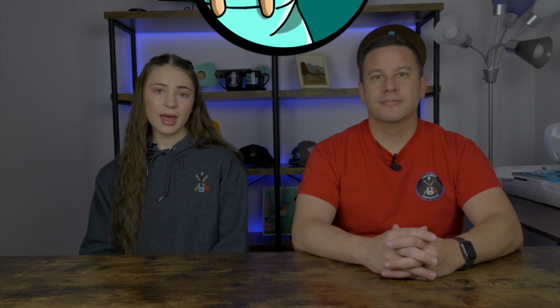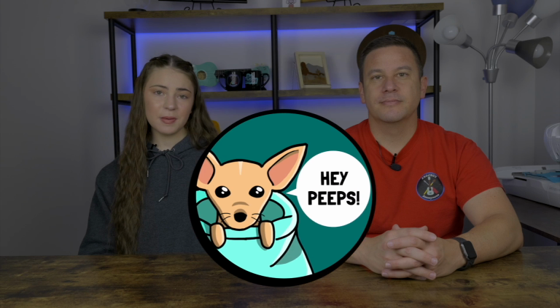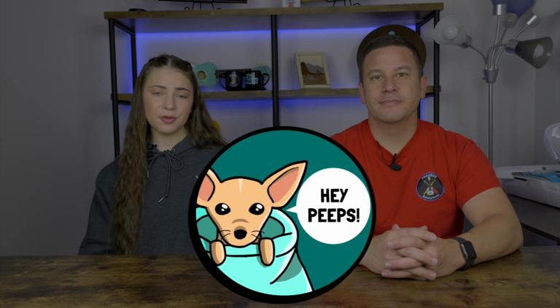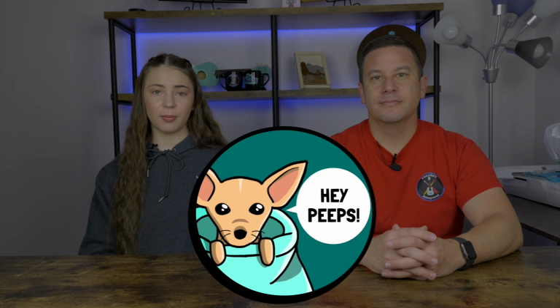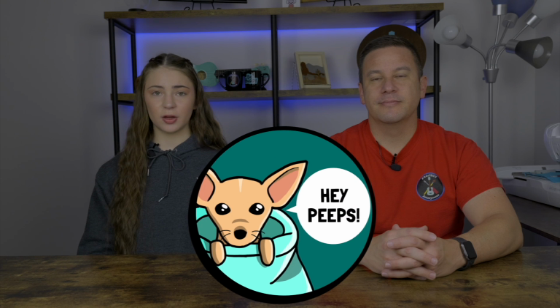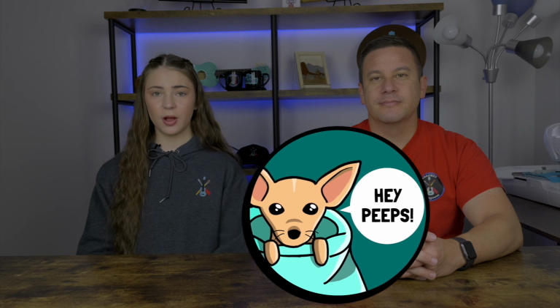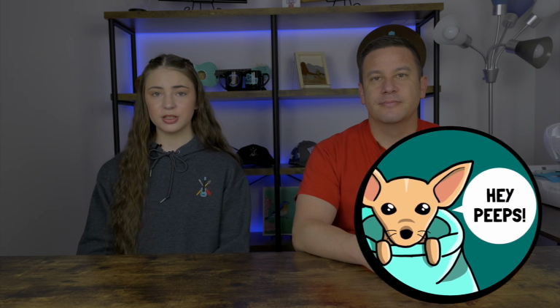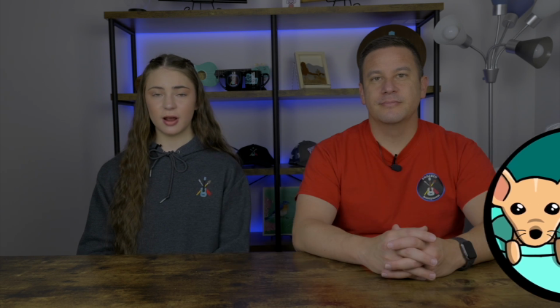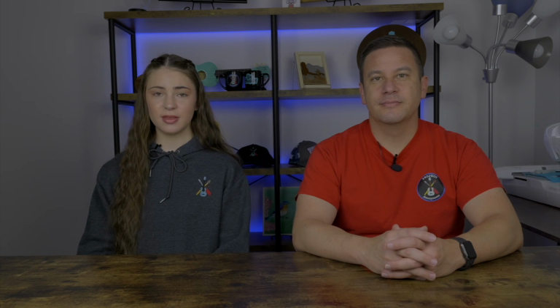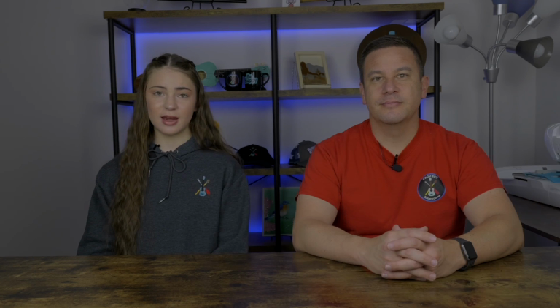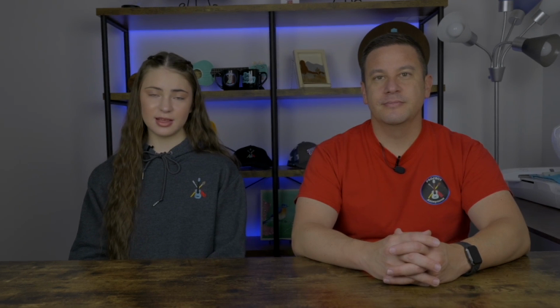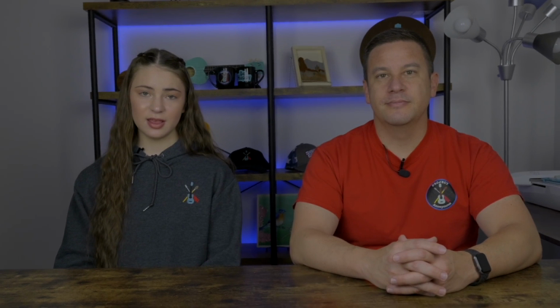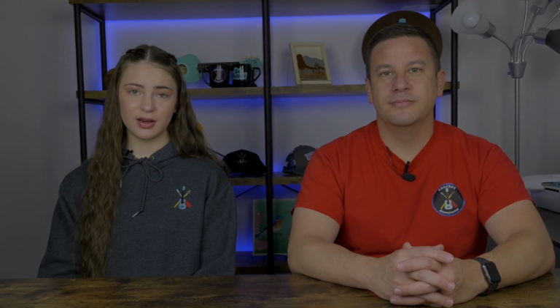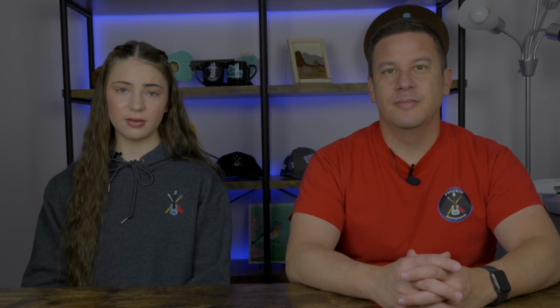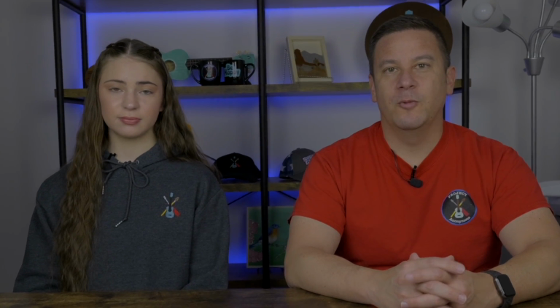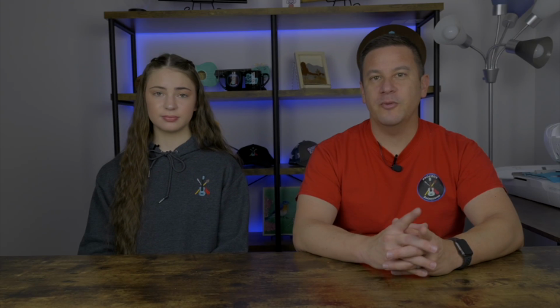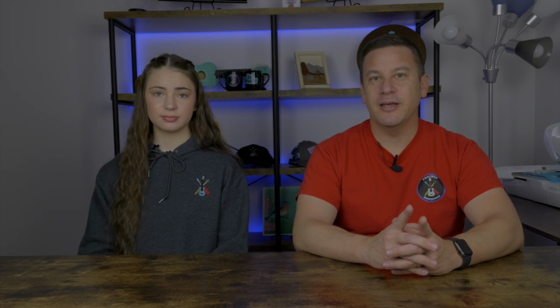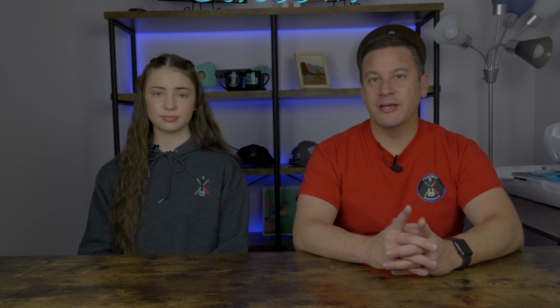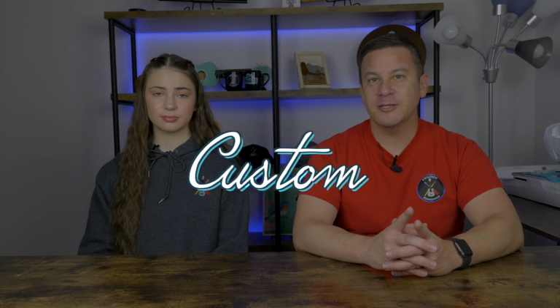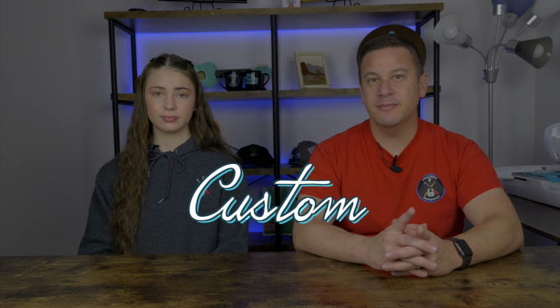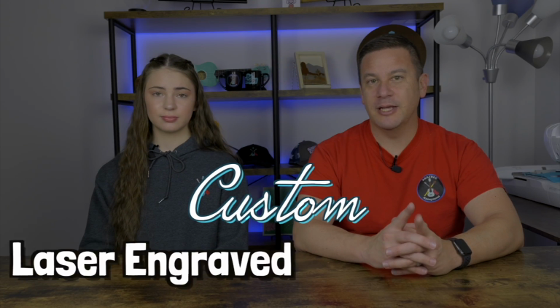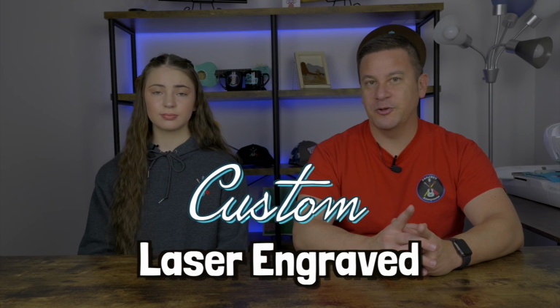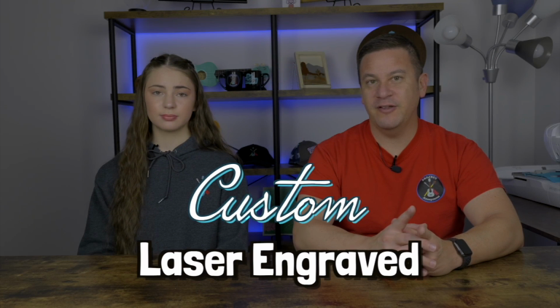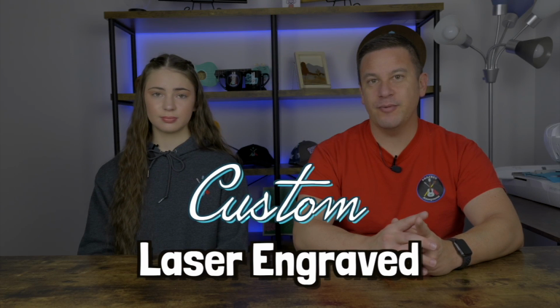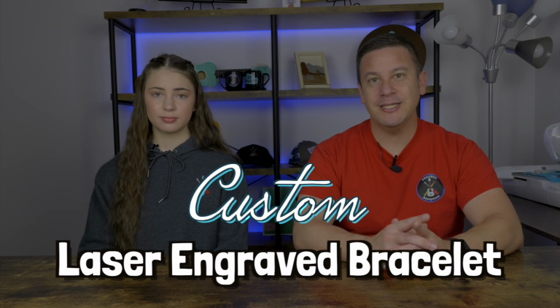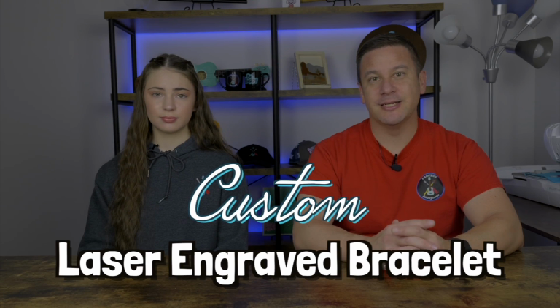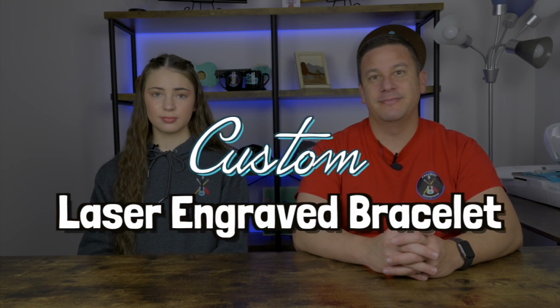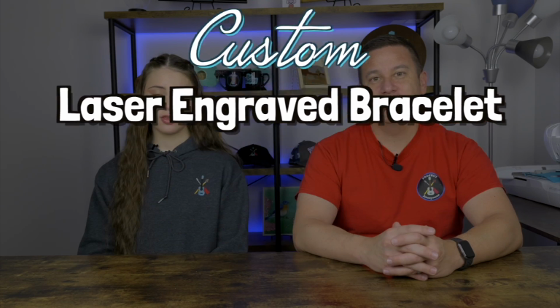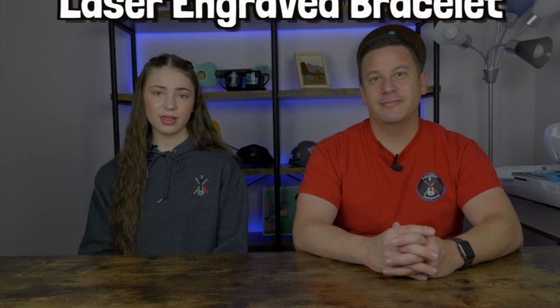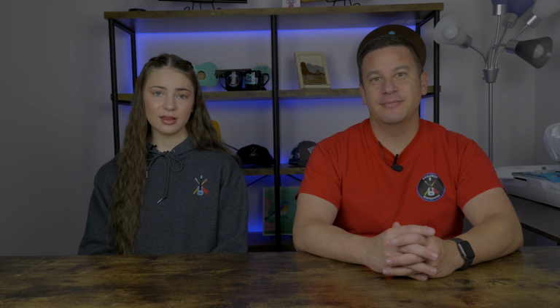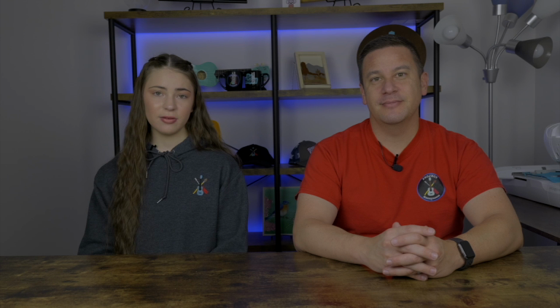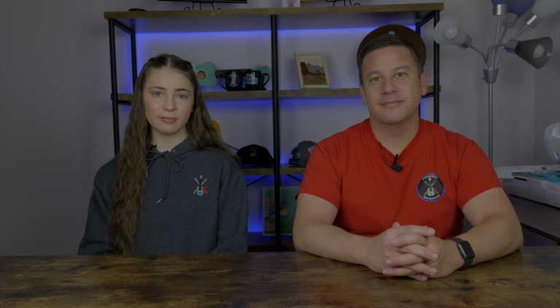Hey peeps, welcome back to Project Anonymous, and in today's video we're going to make a custom laser engraved bracelet. So let's get to it.